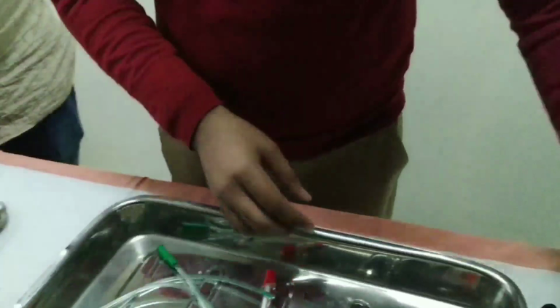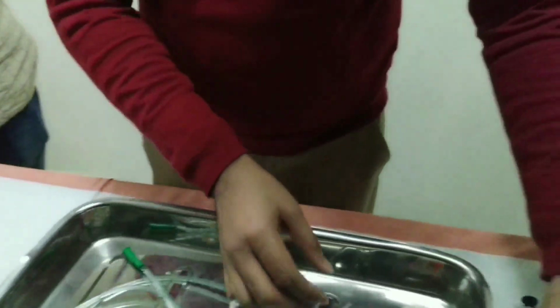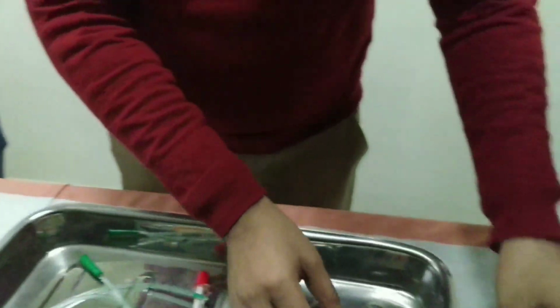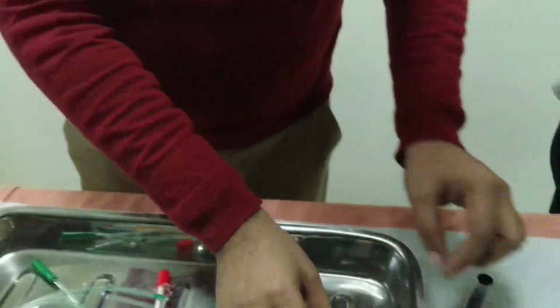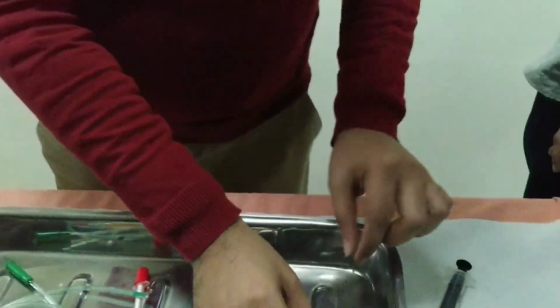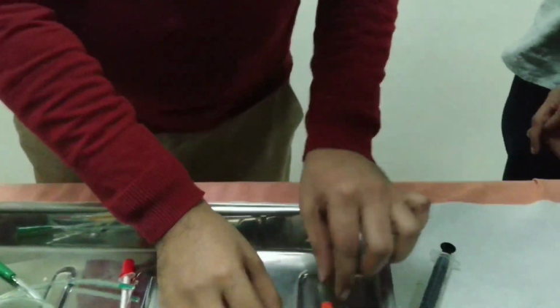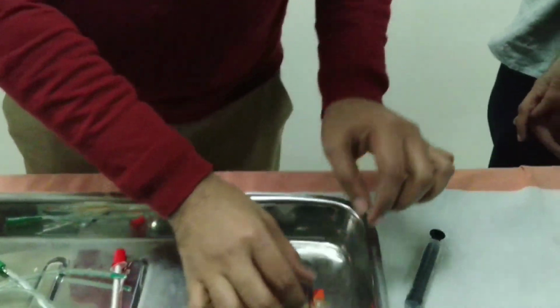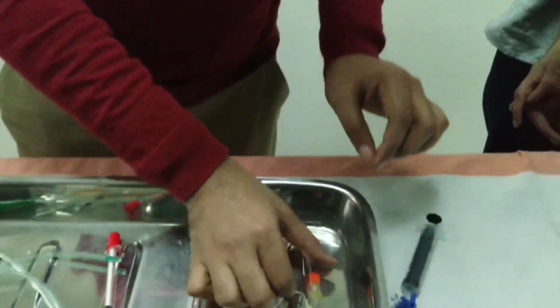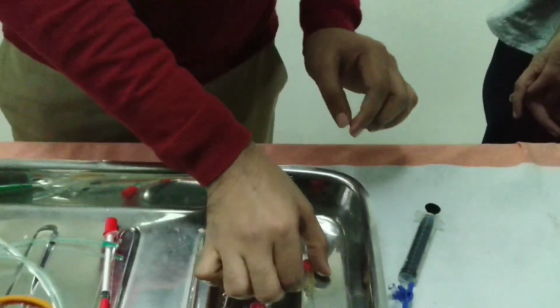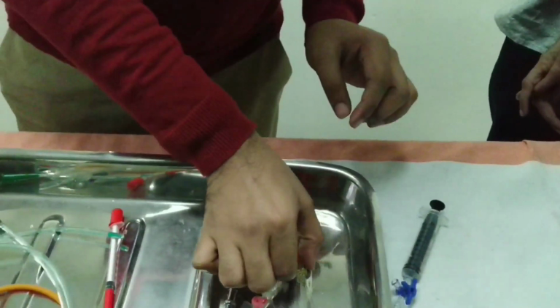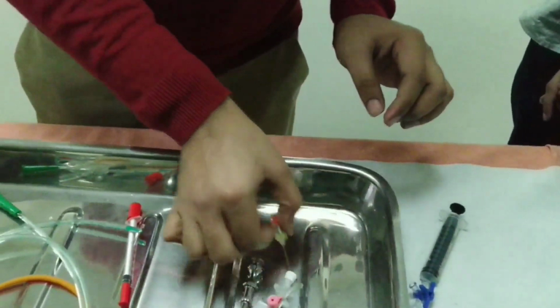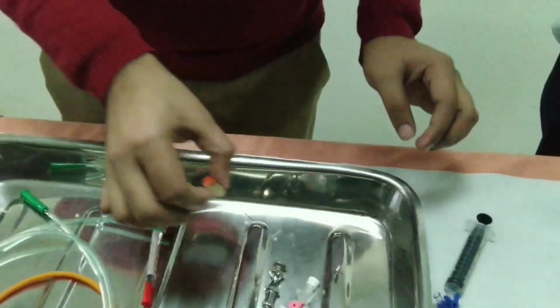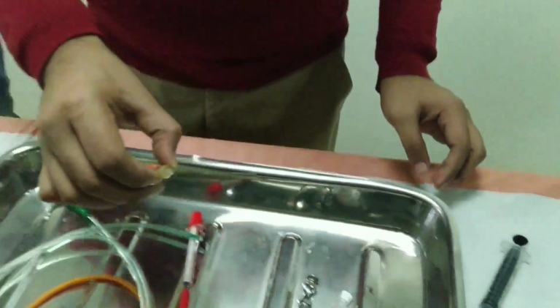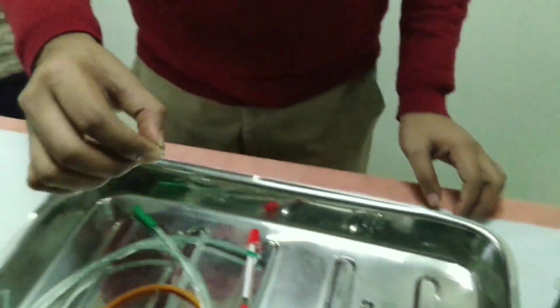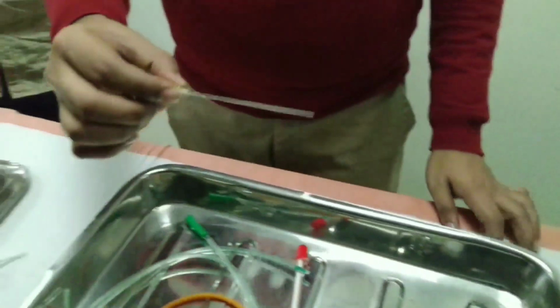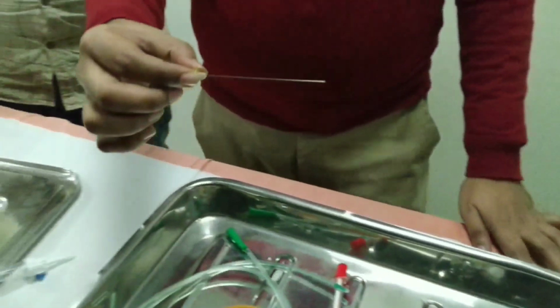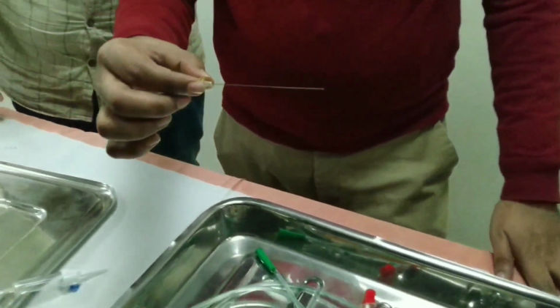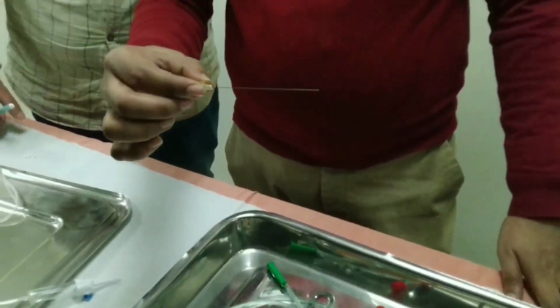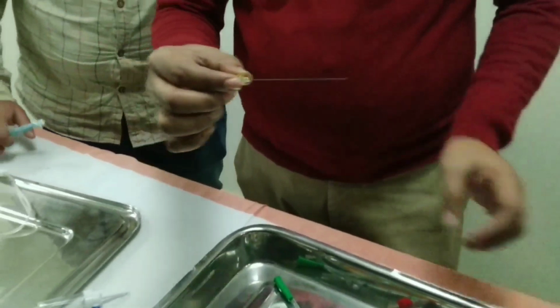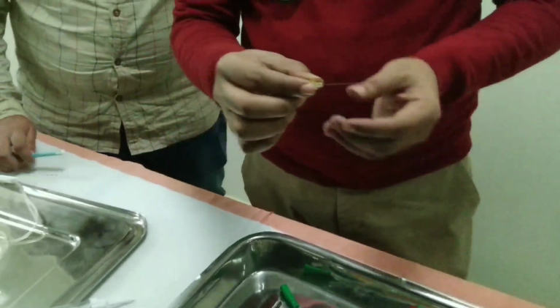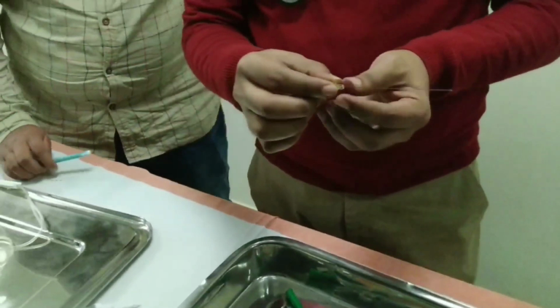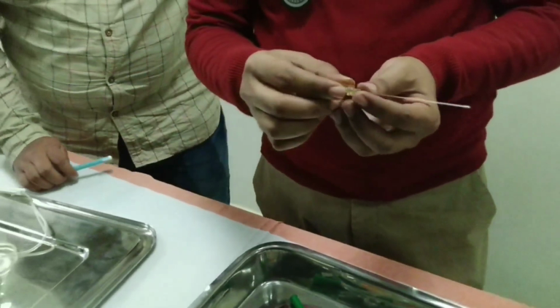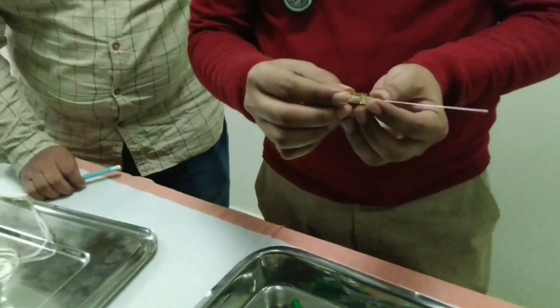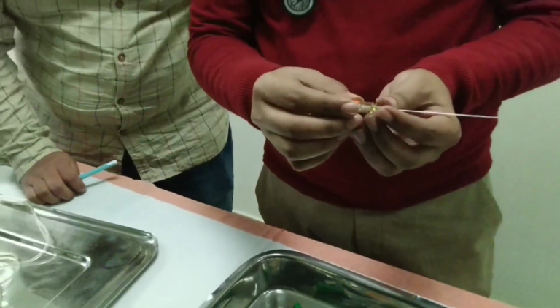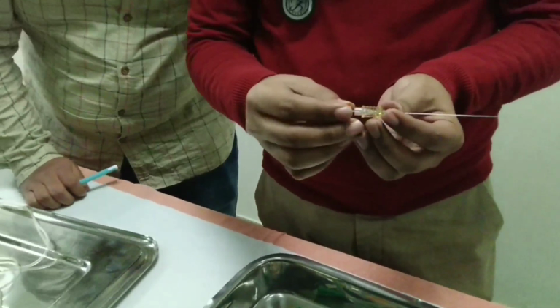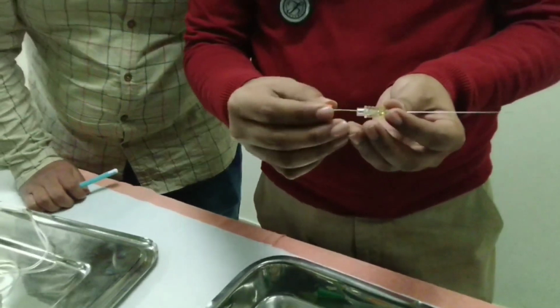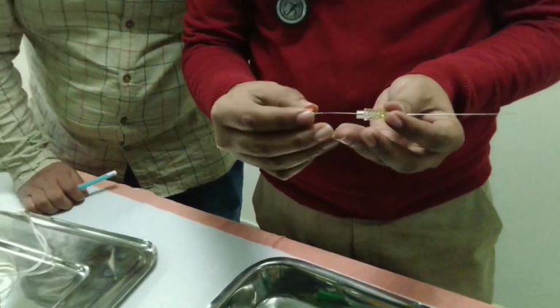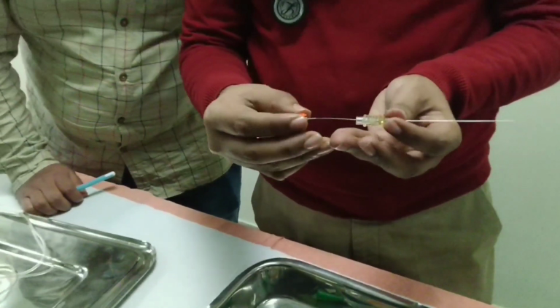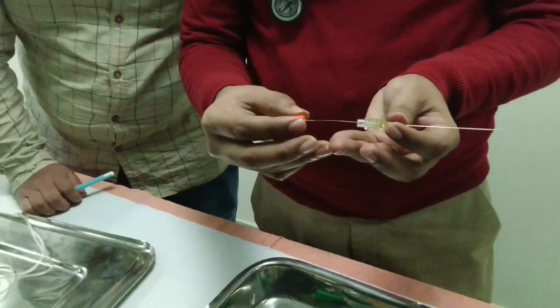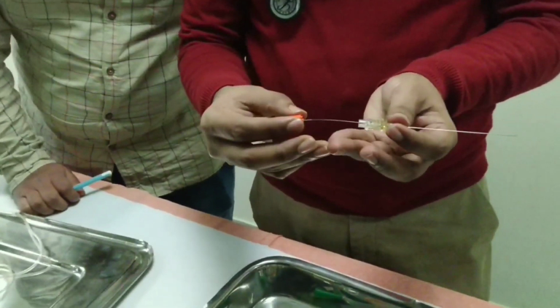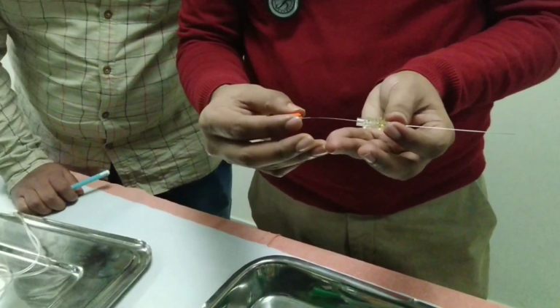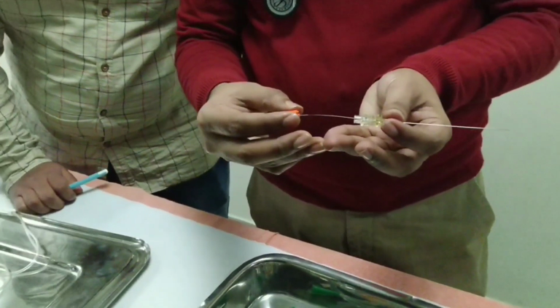This is a lumbar puncture needle. It has two parts: the needle proper and the stylet.